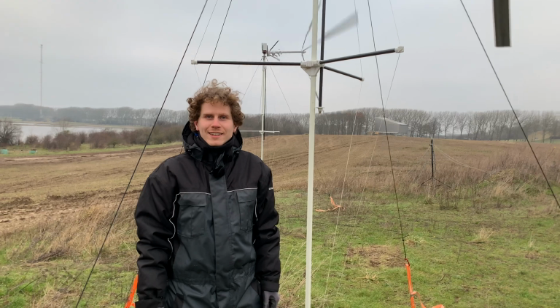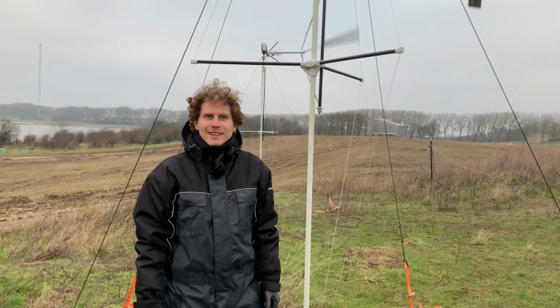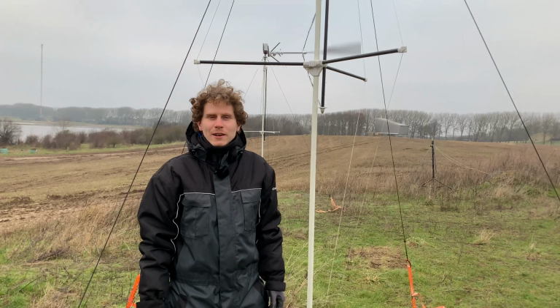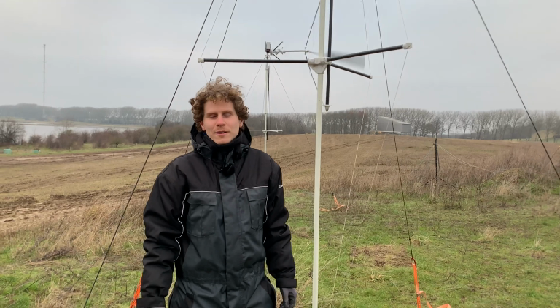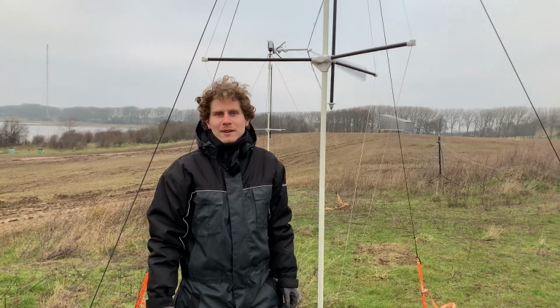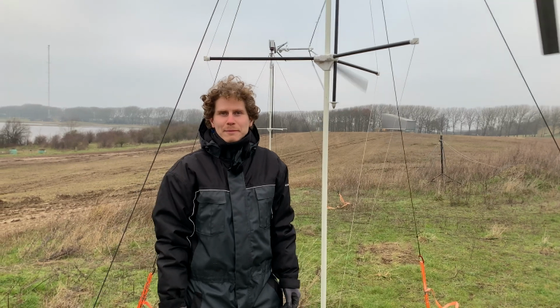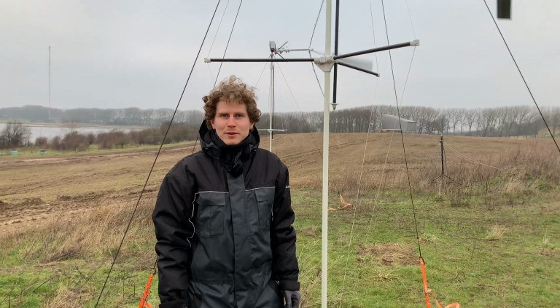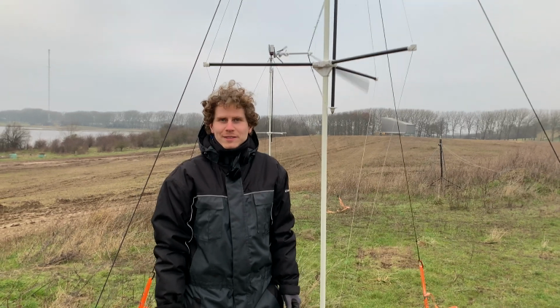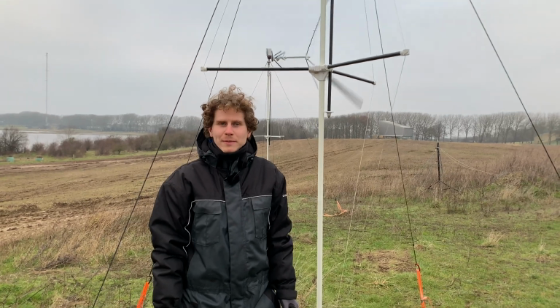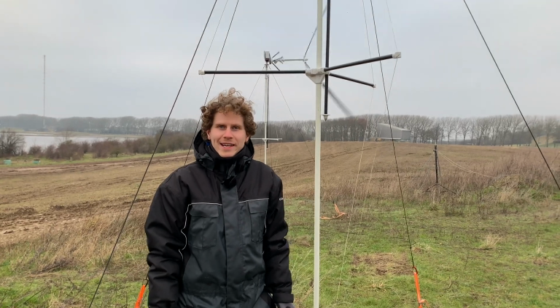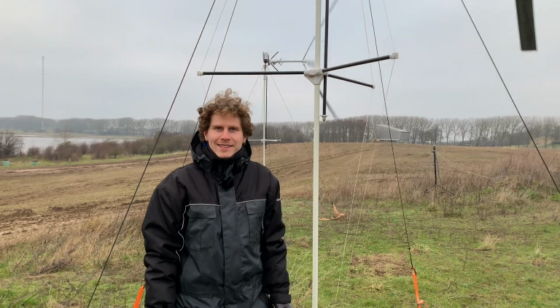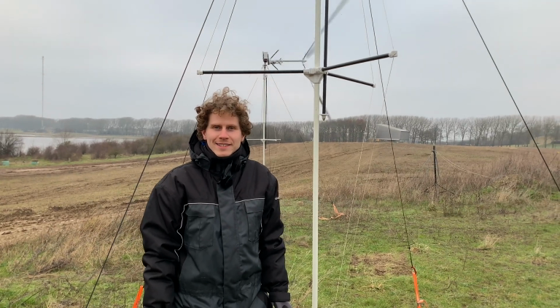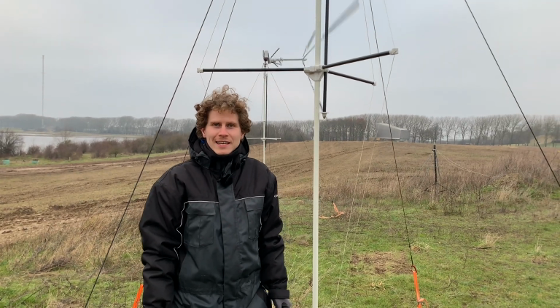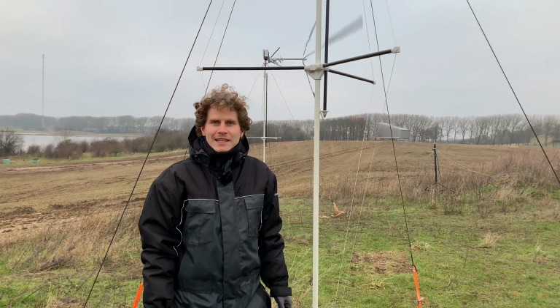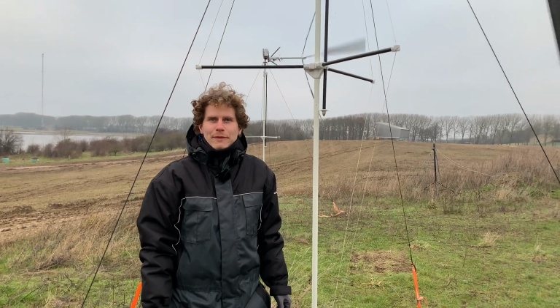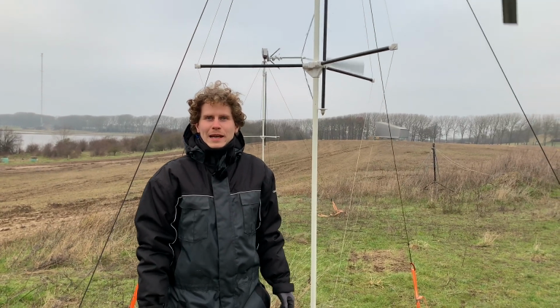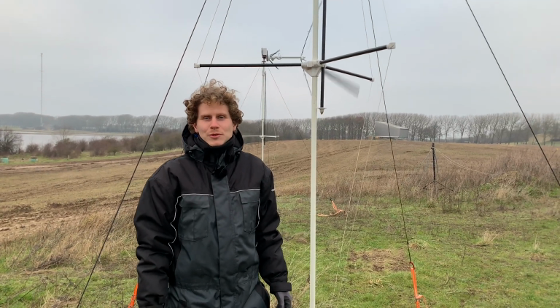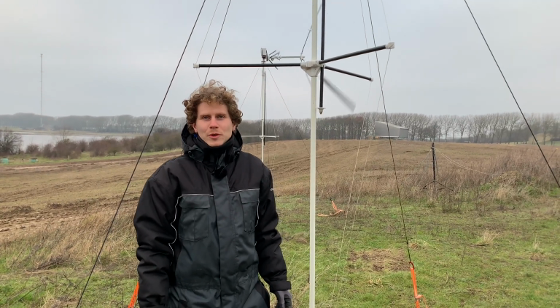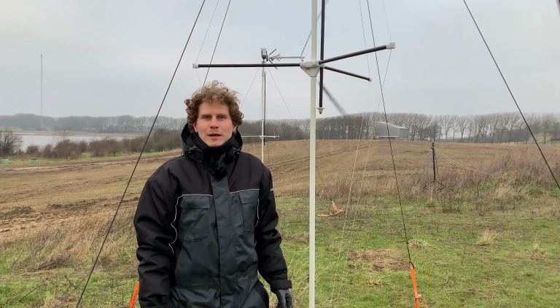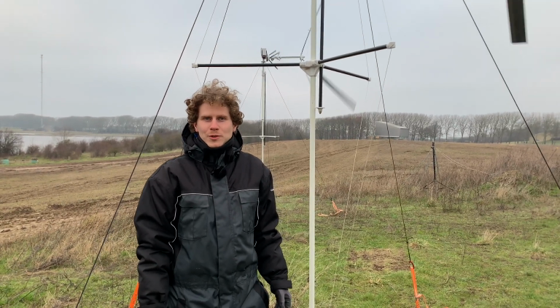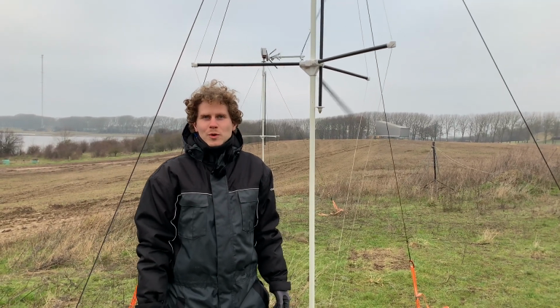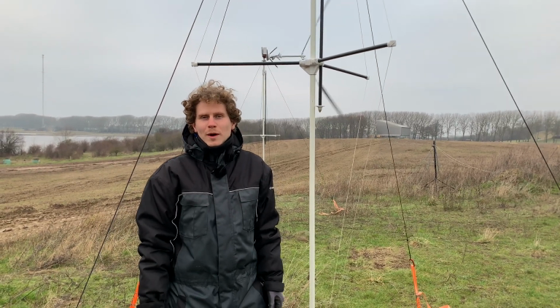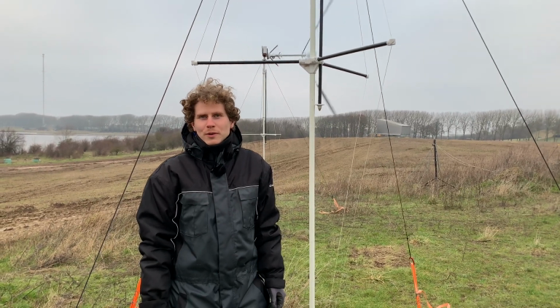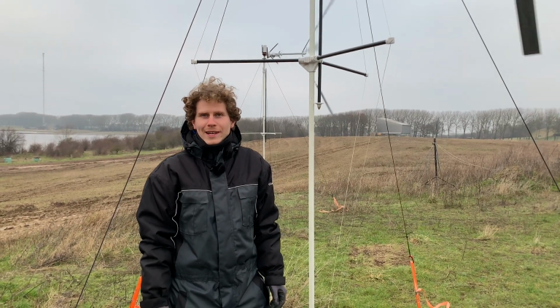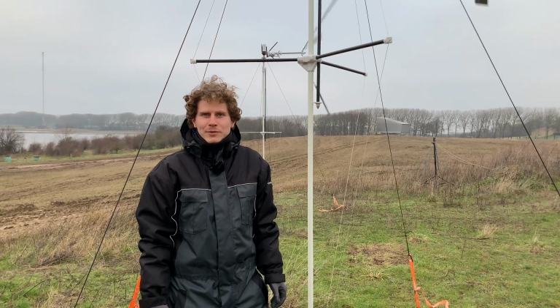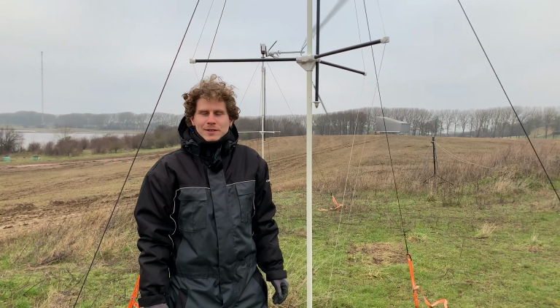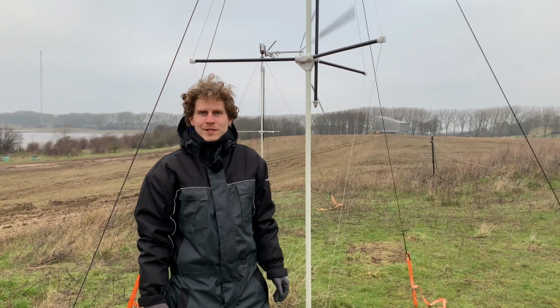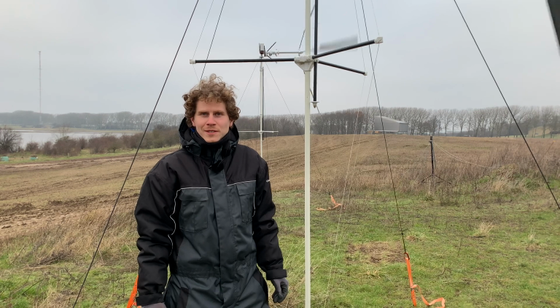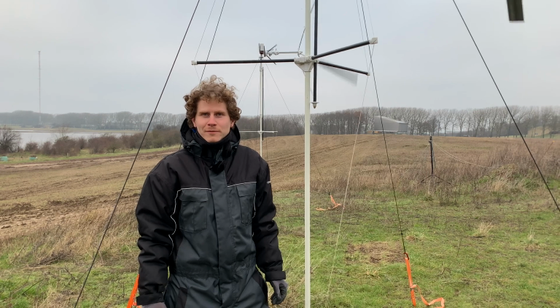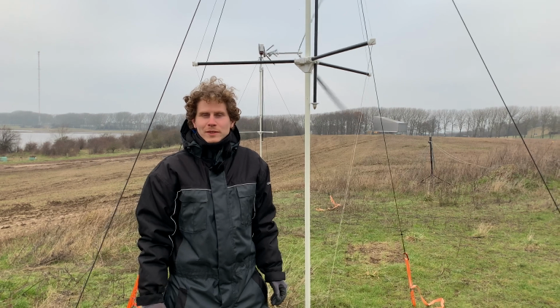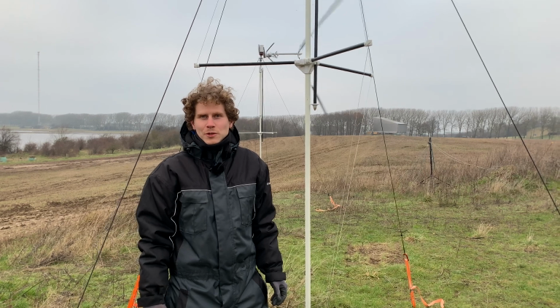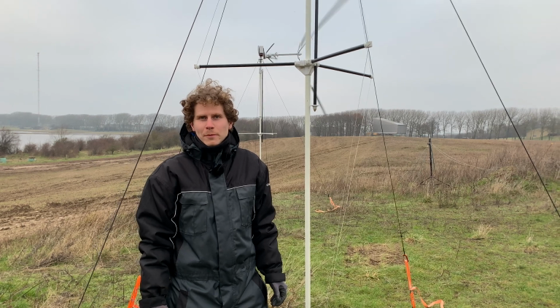Hello, I'm Andreas from Kydex. I would like to show you how to hook up your electrical system with the turbine.